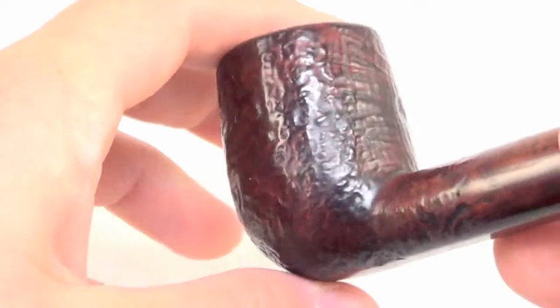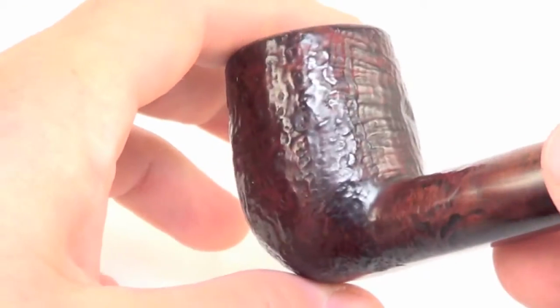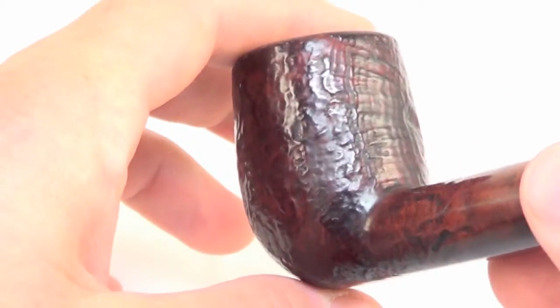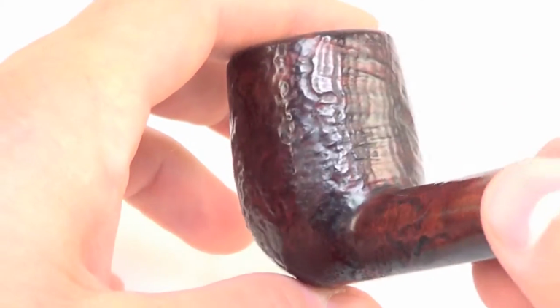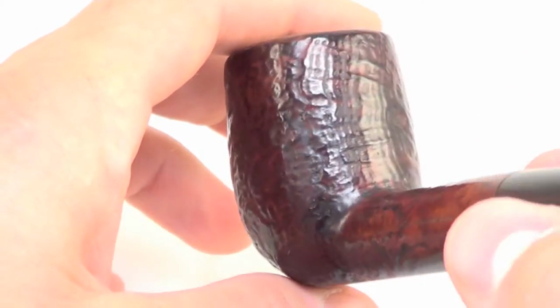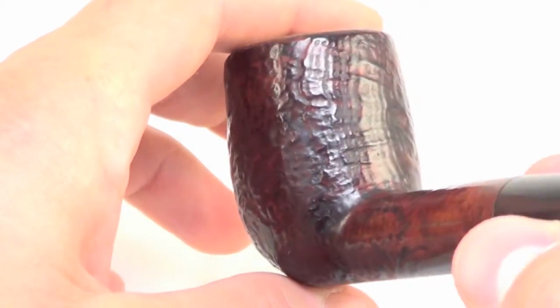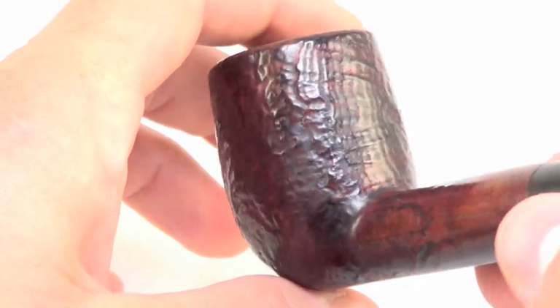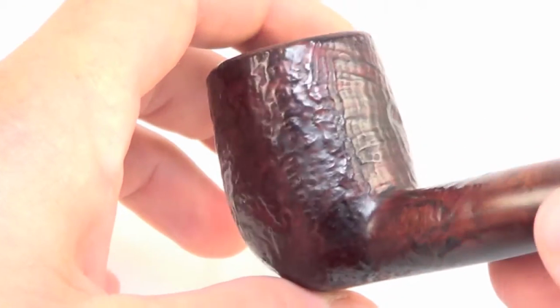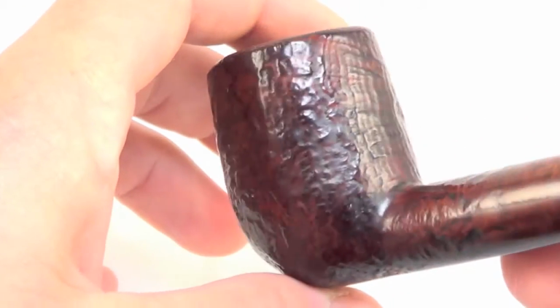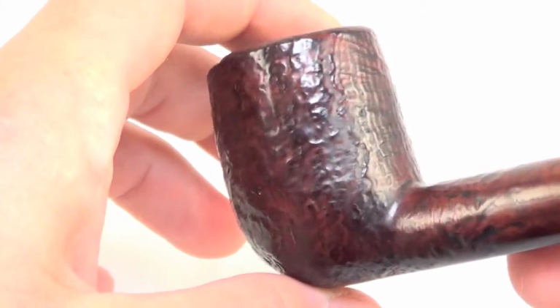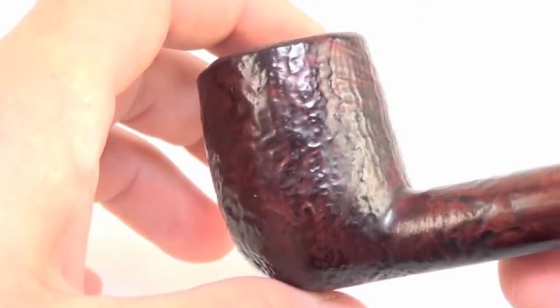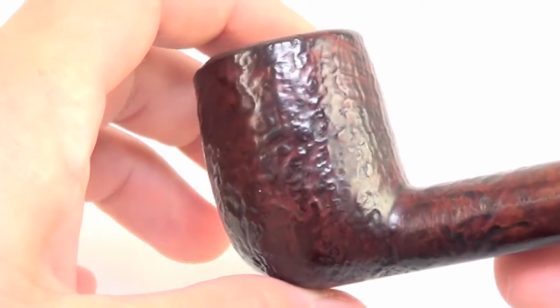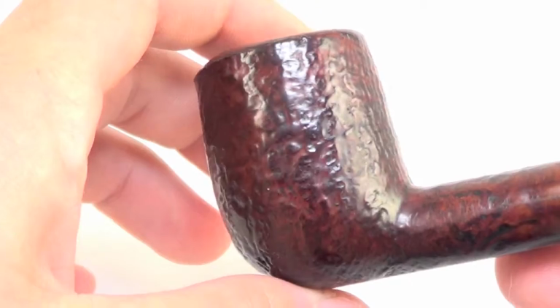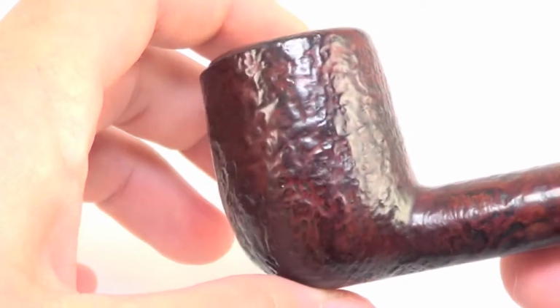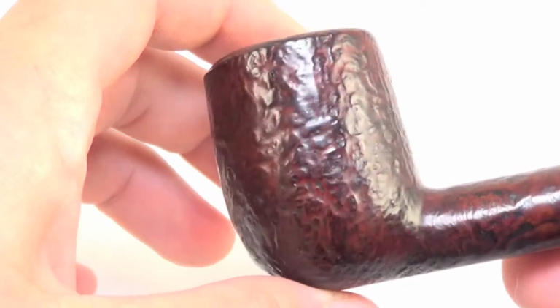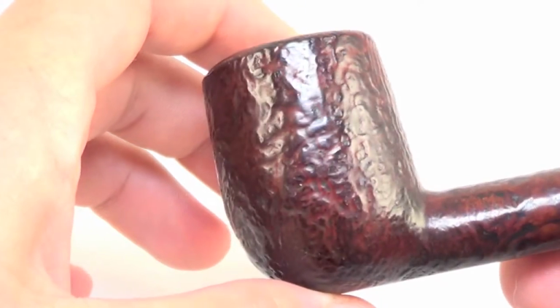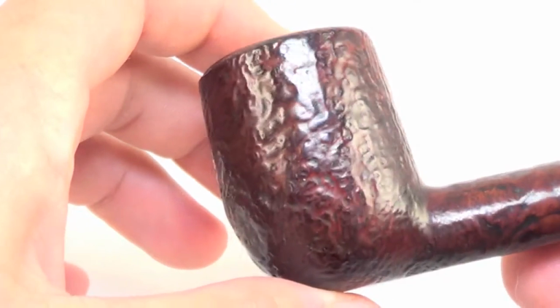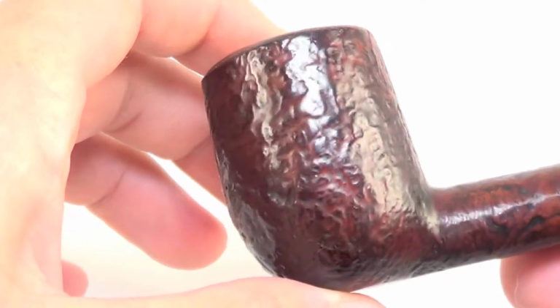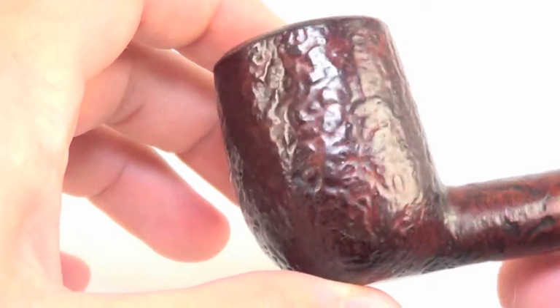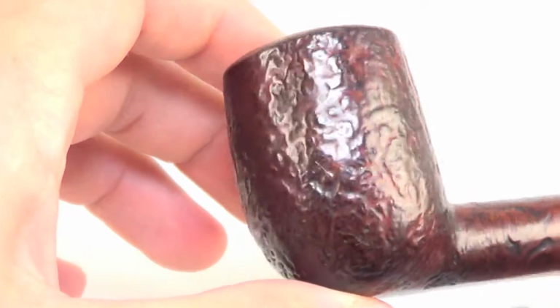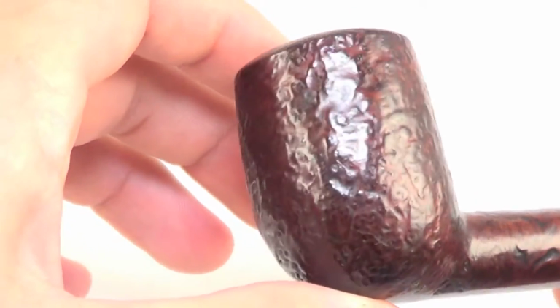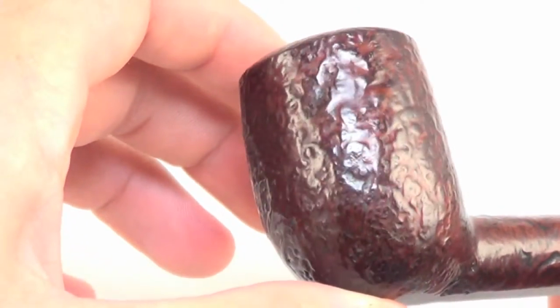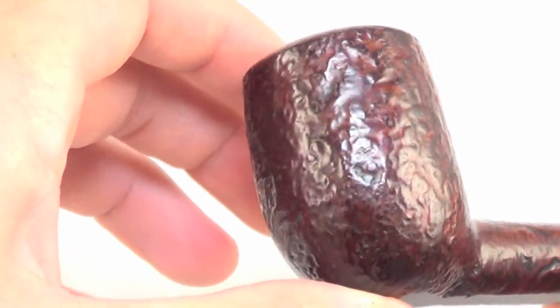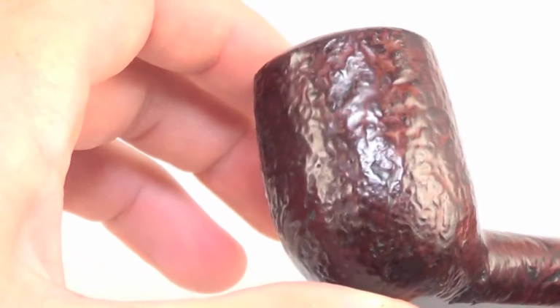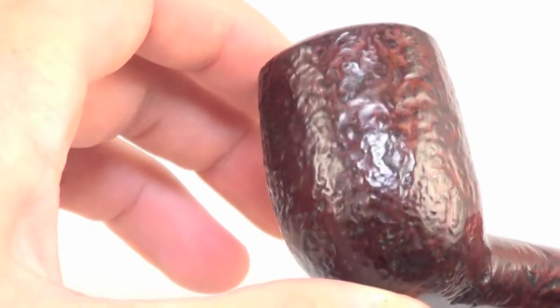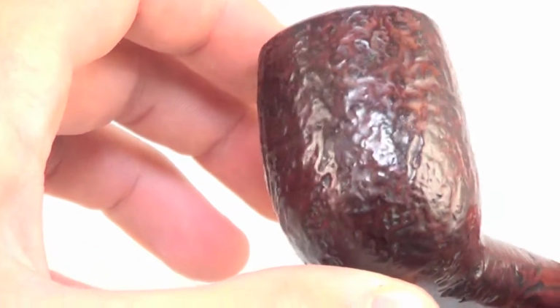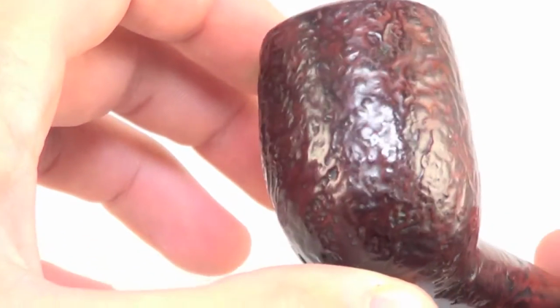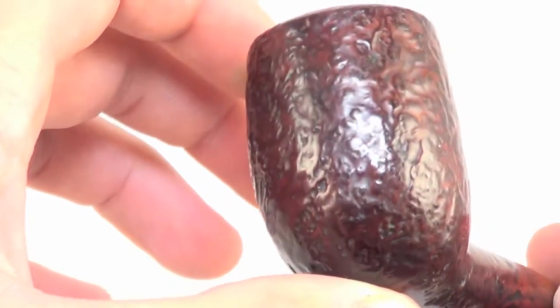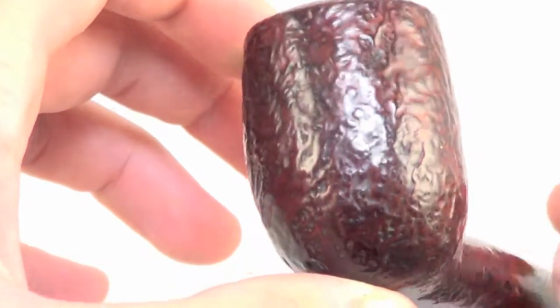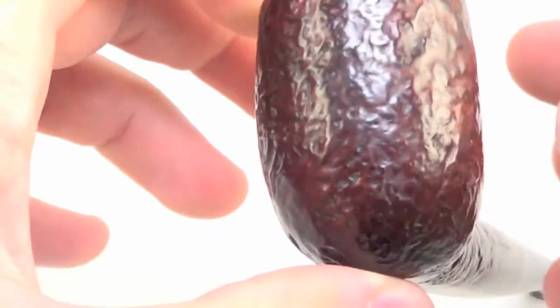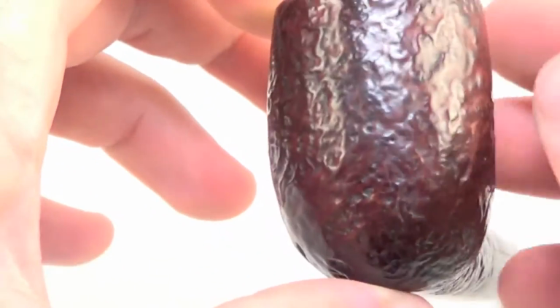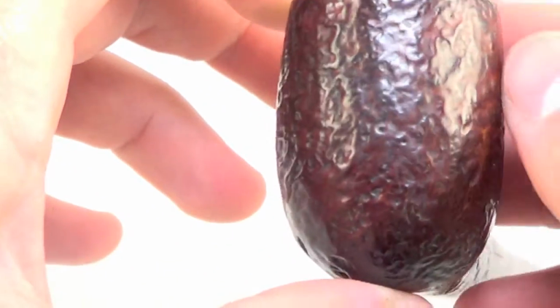And with that red bark grade, you're going to get a nice sandblast finish all the way around the pipe.